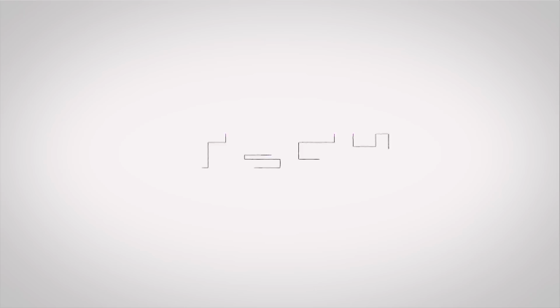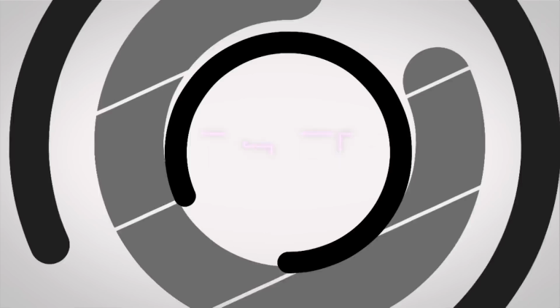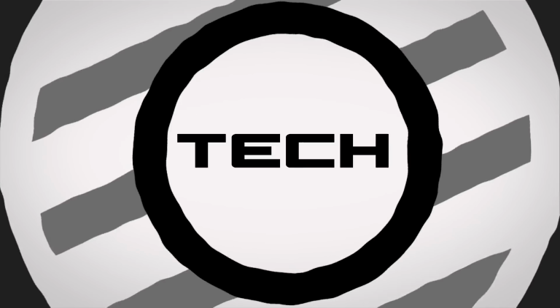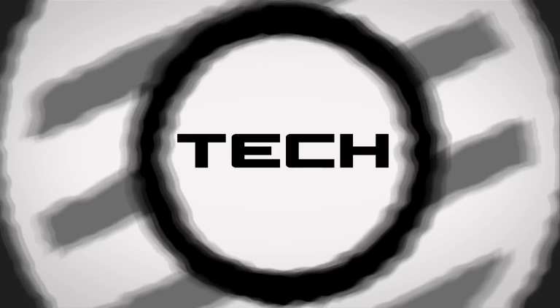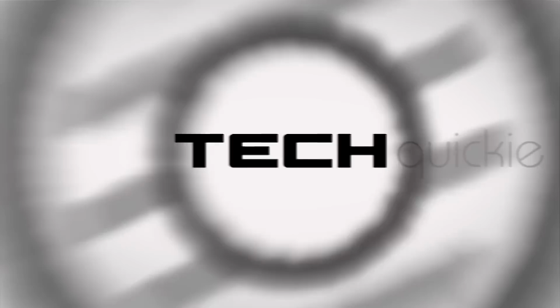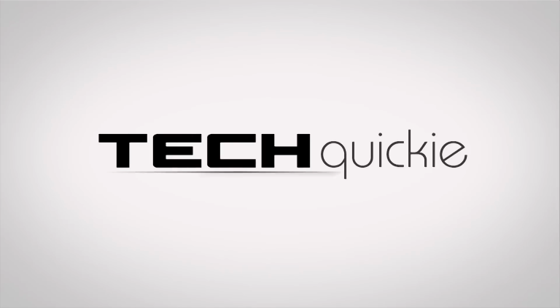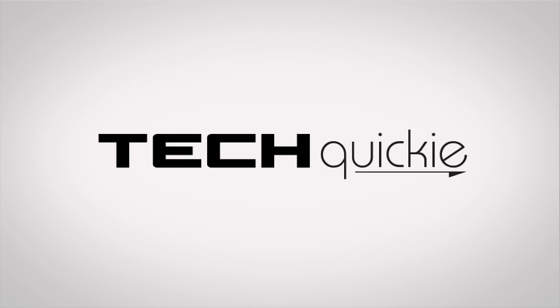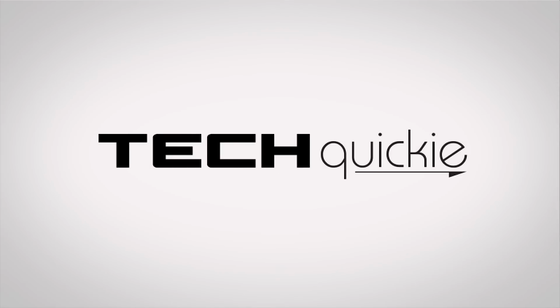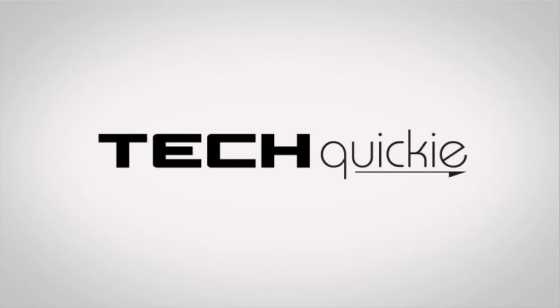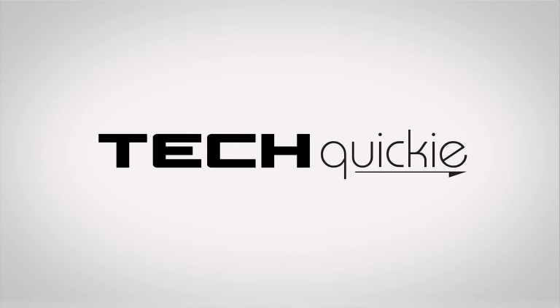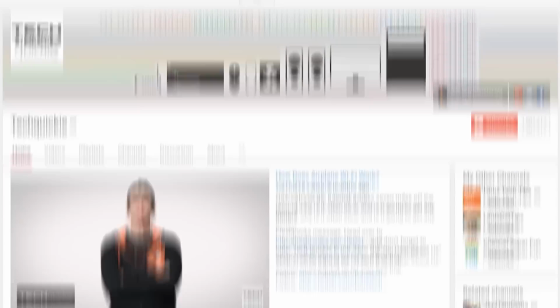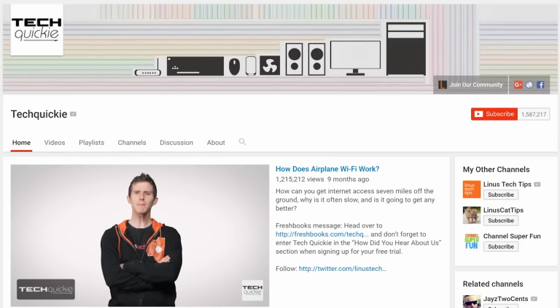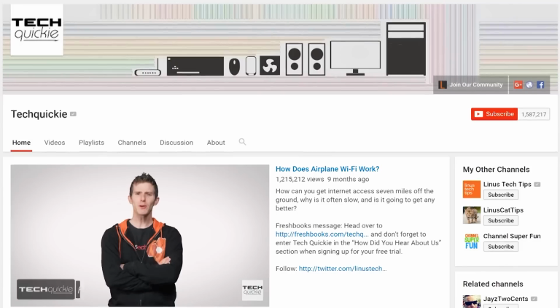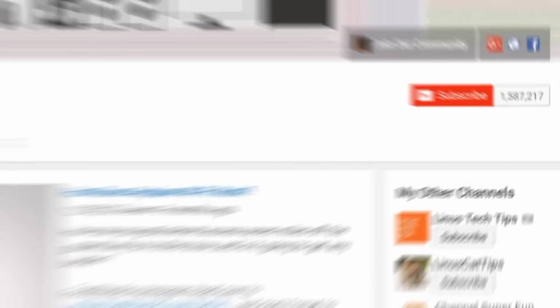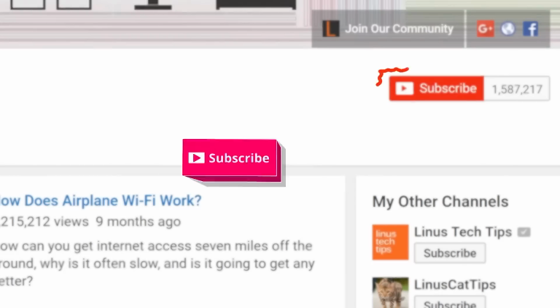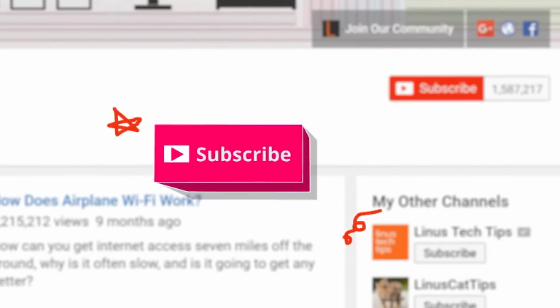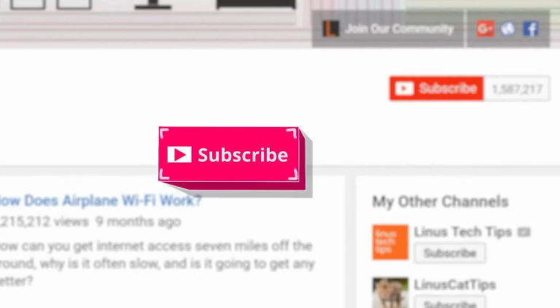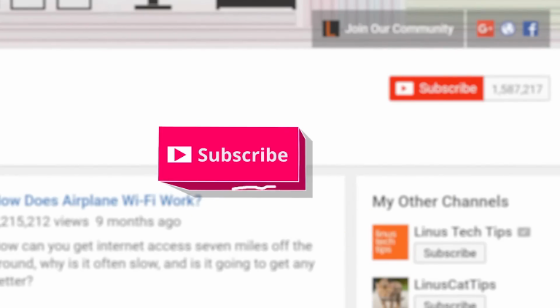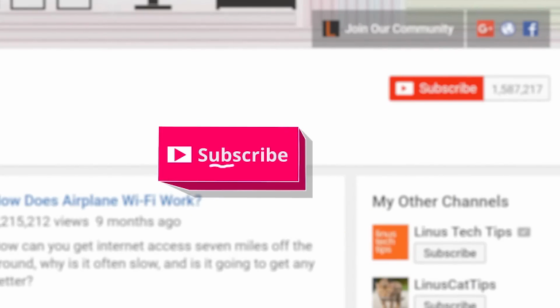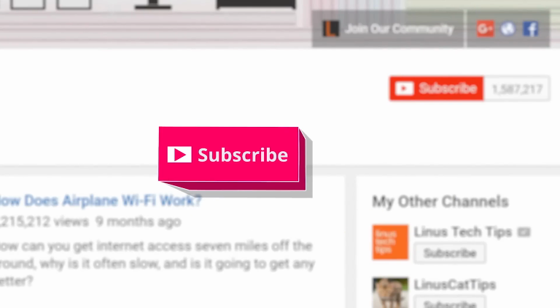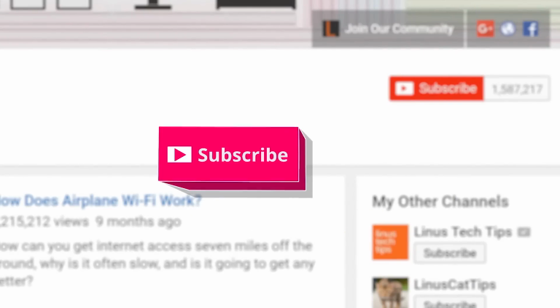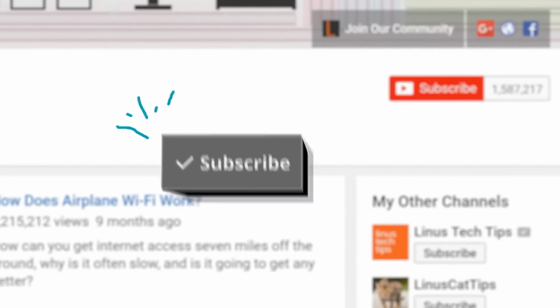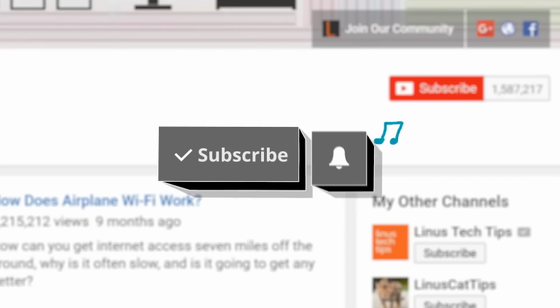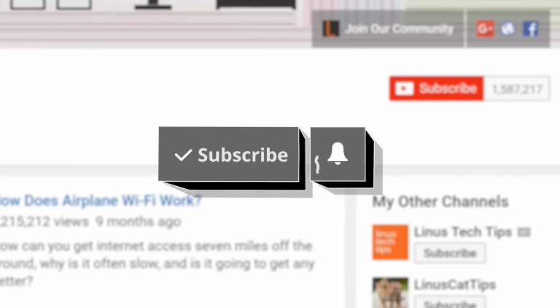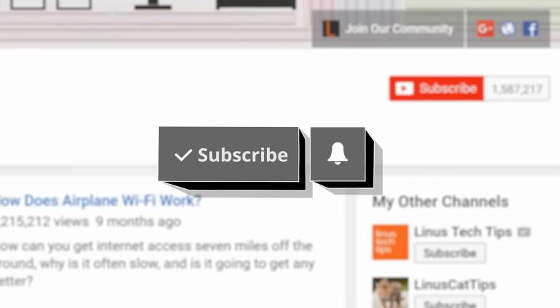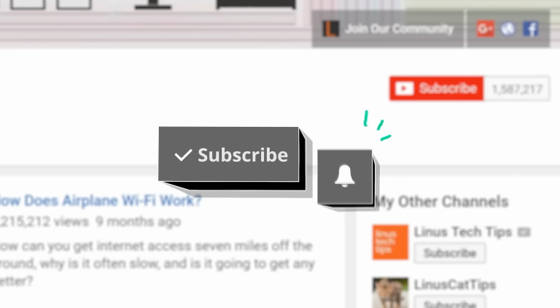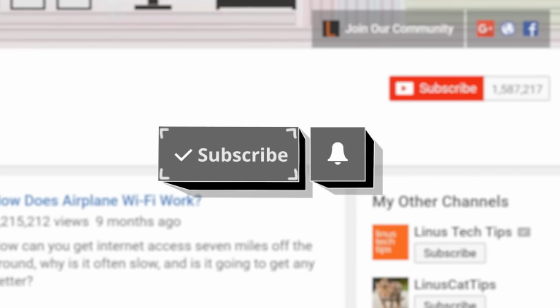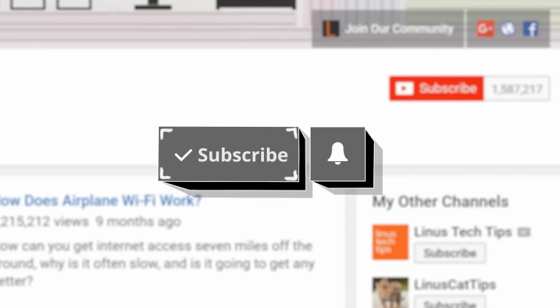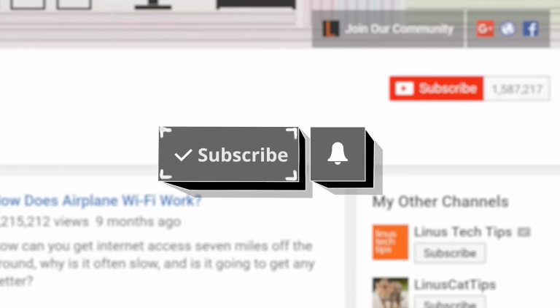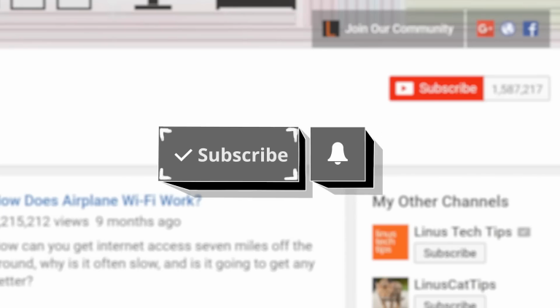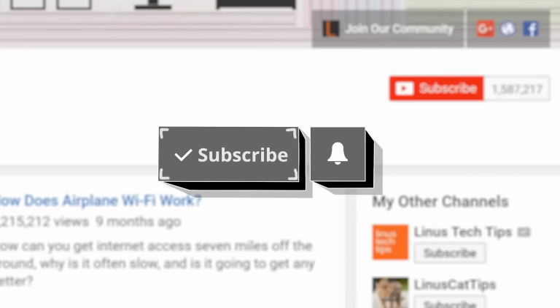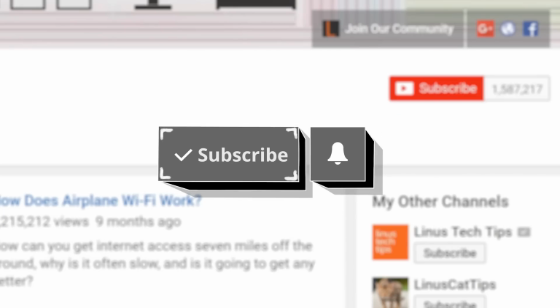Thanks for watching Tech Quickie. Click the subscribe button then enable notifications with the bell icon so you won't miss any future videos.